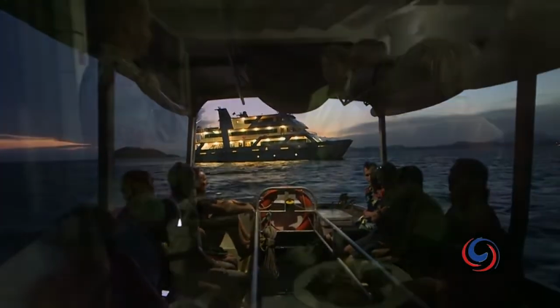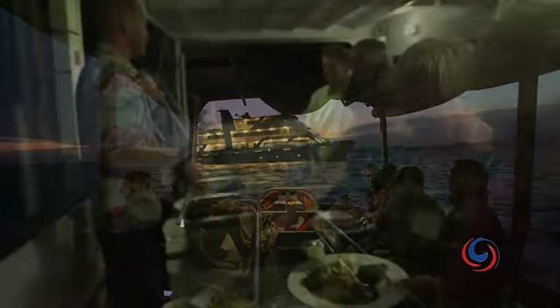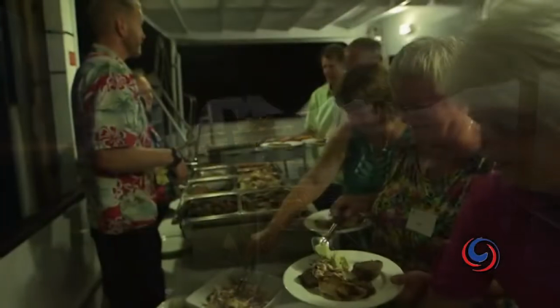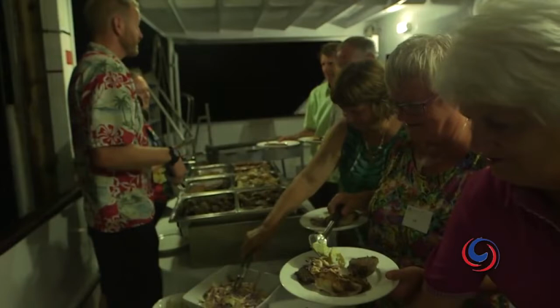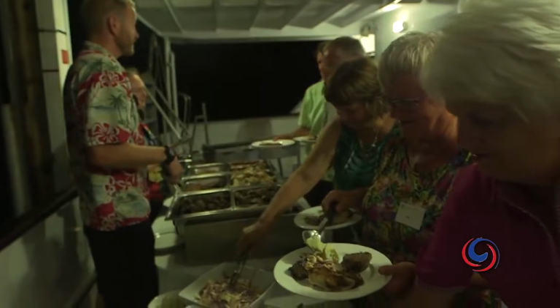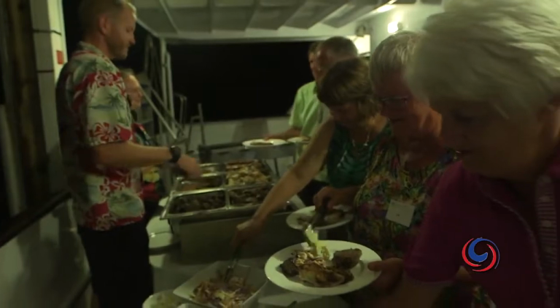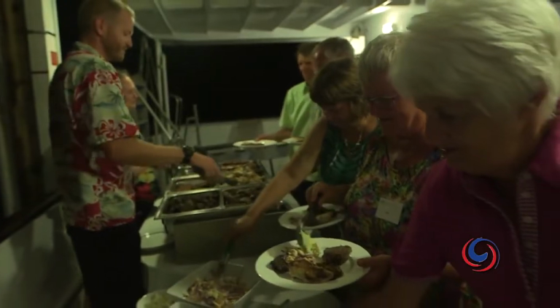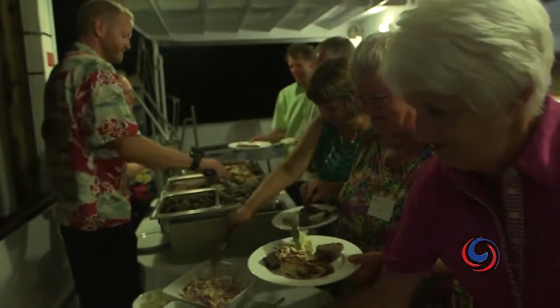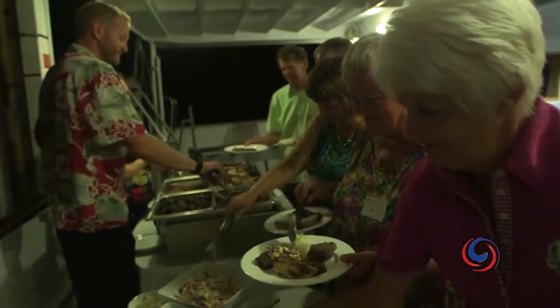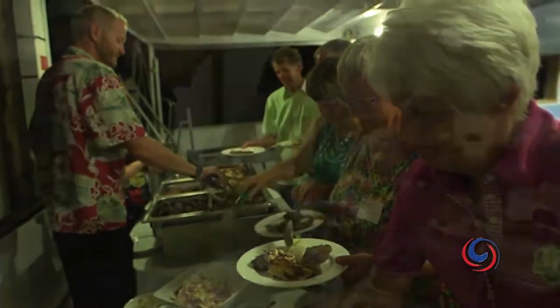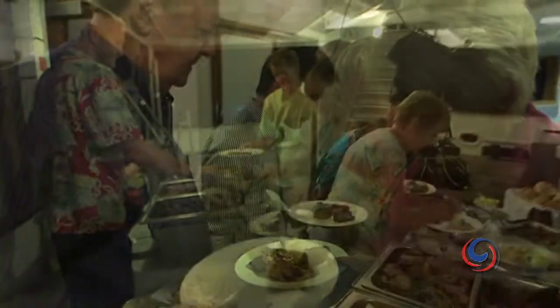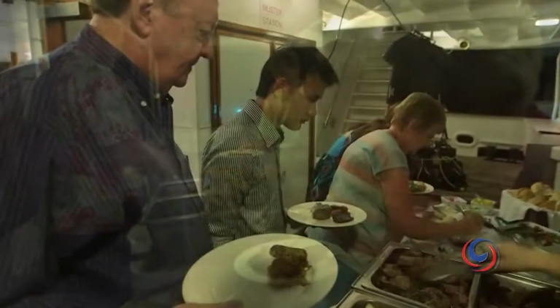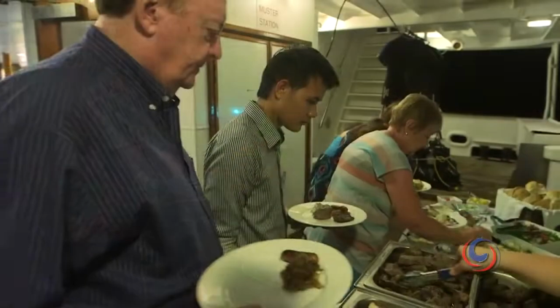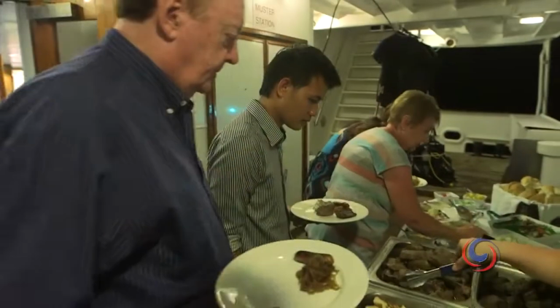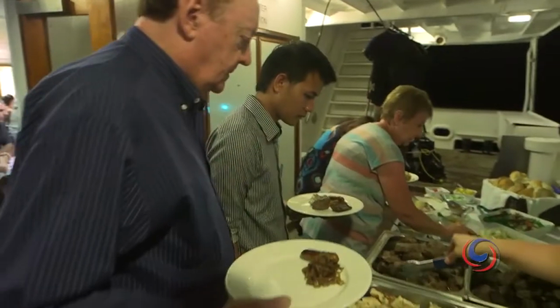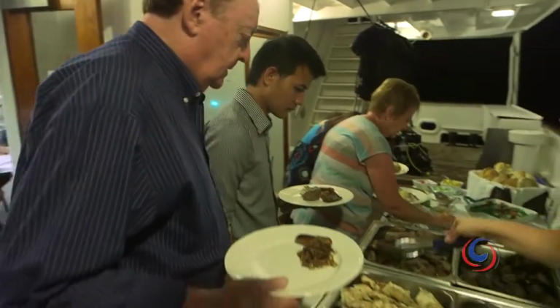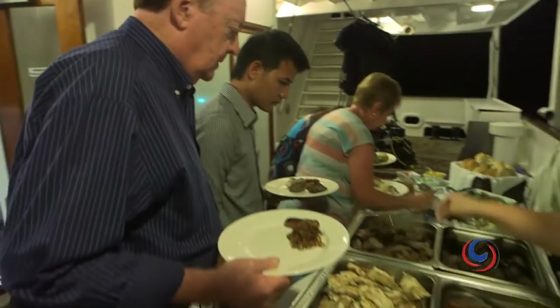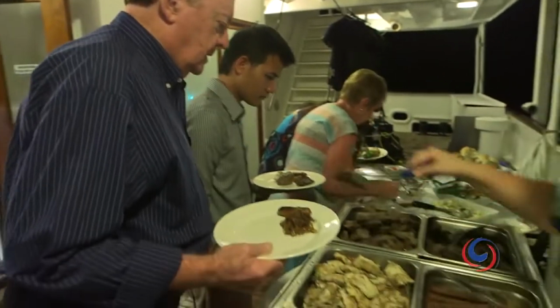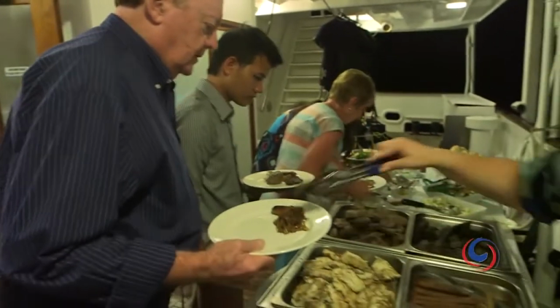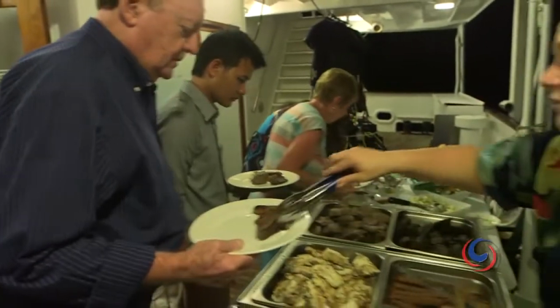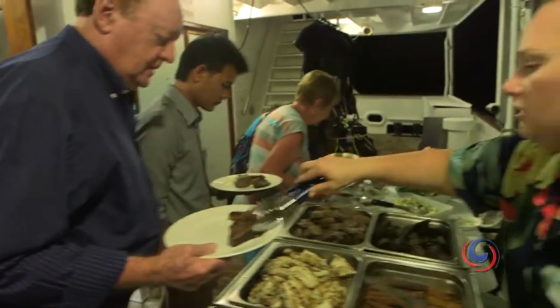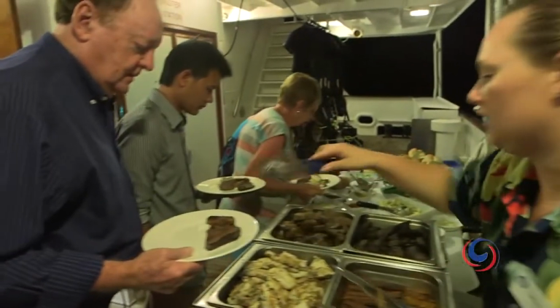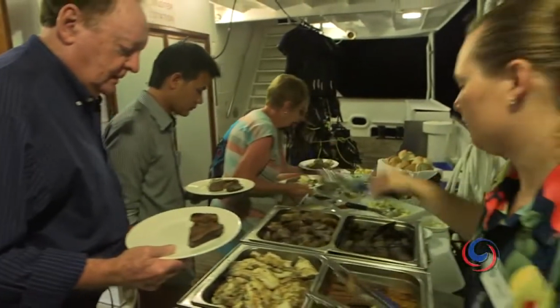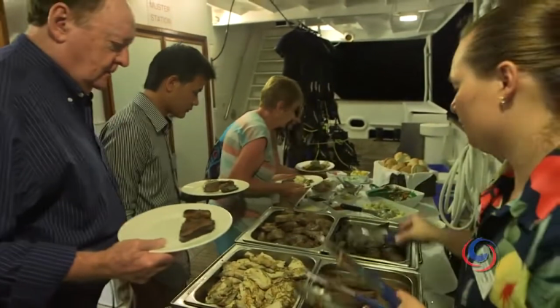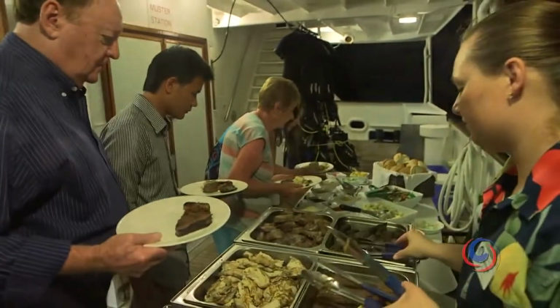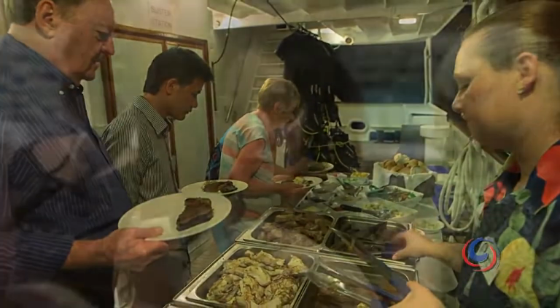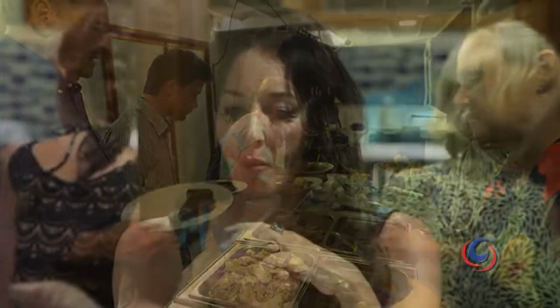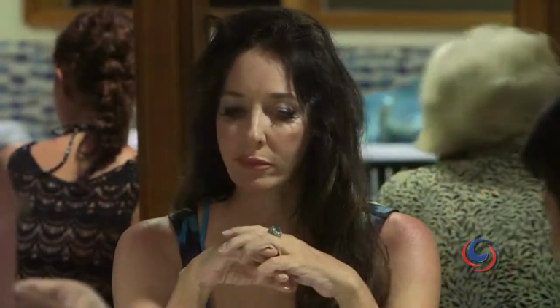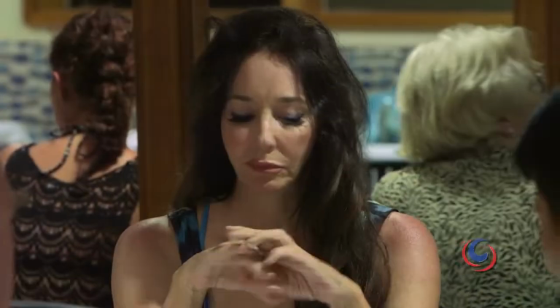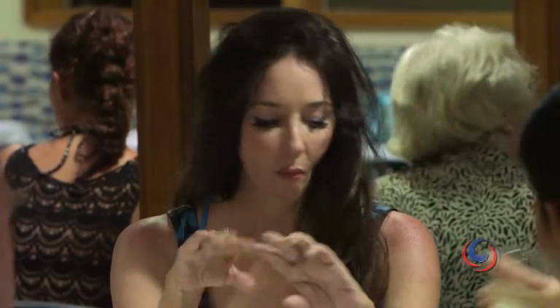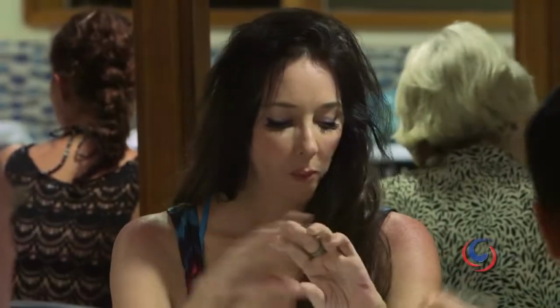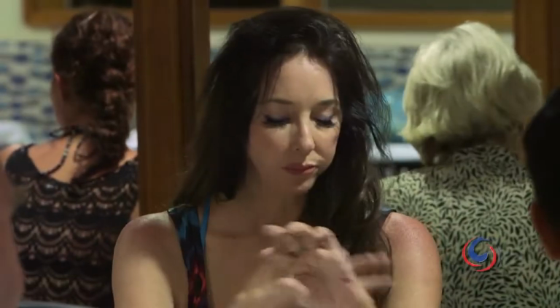A traditional Aussie barbecue was the perfect end to a perfect day. And I'll see you next time — bye!